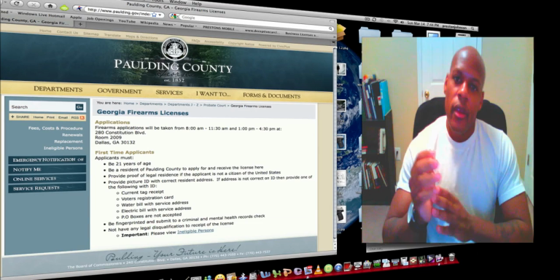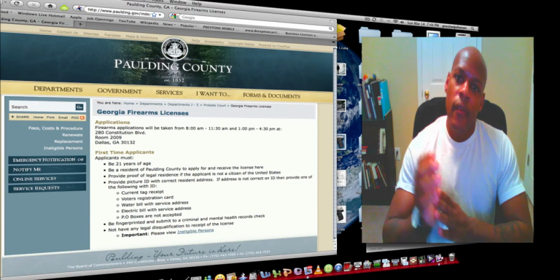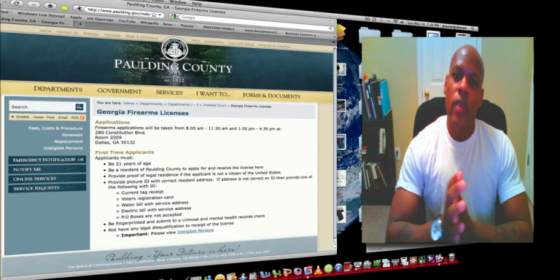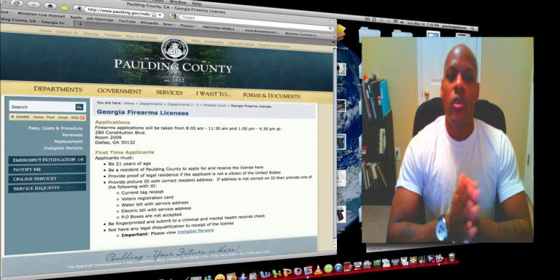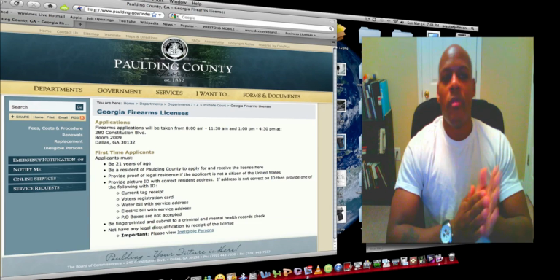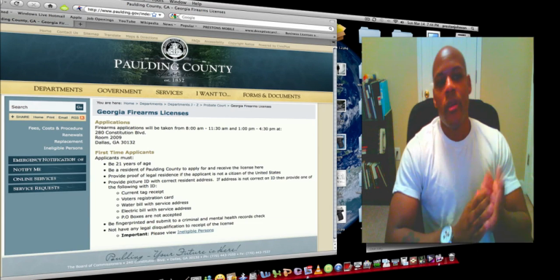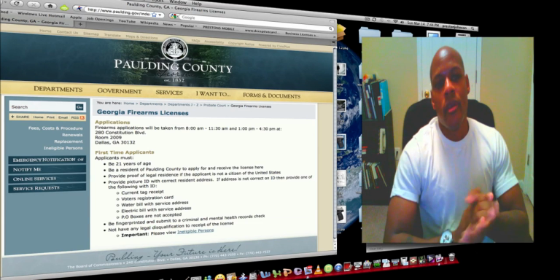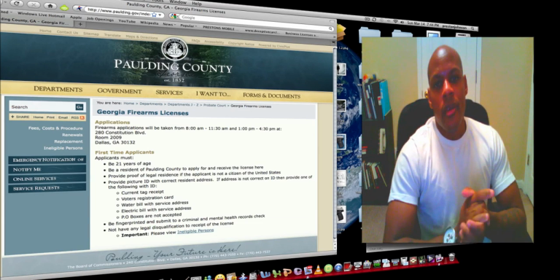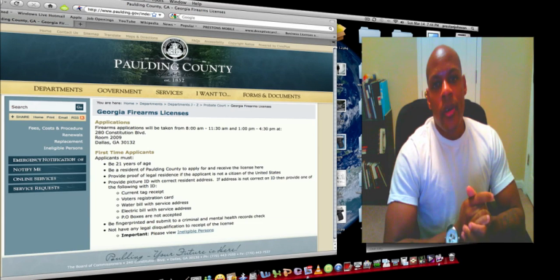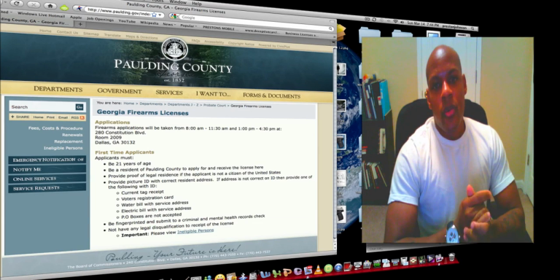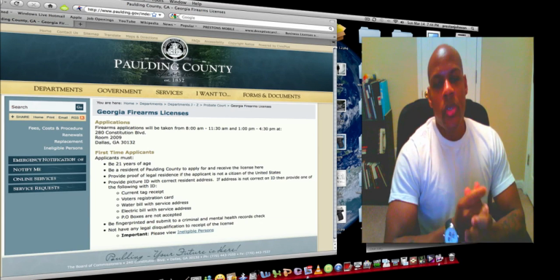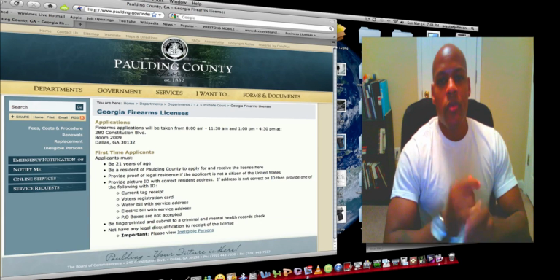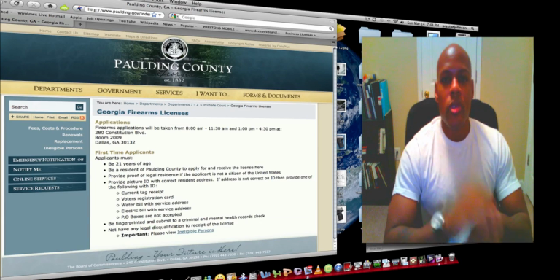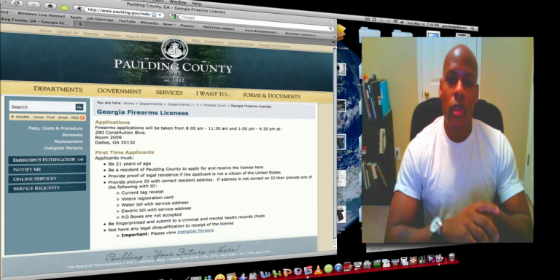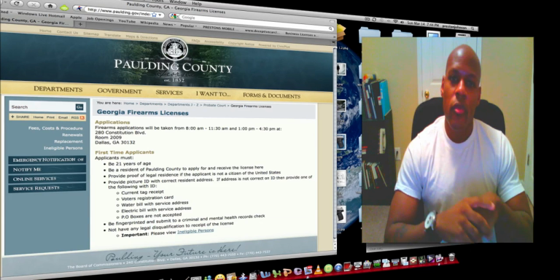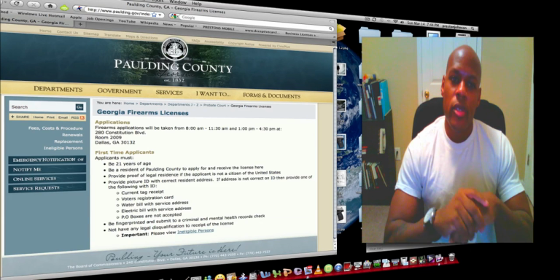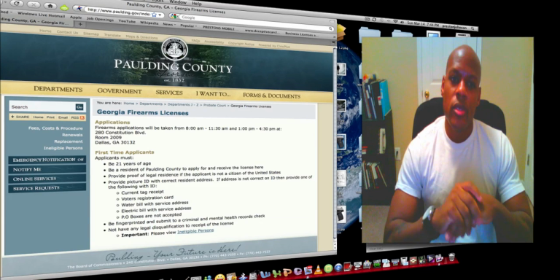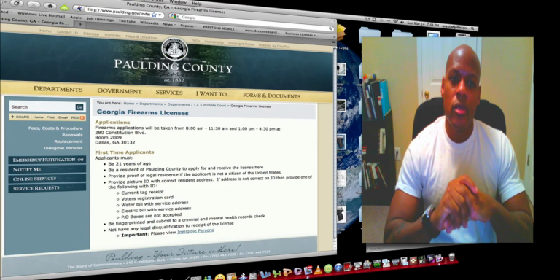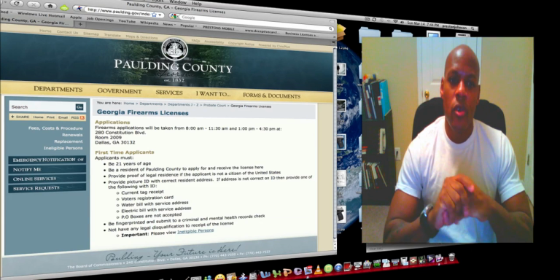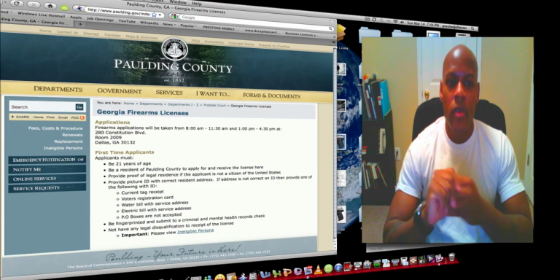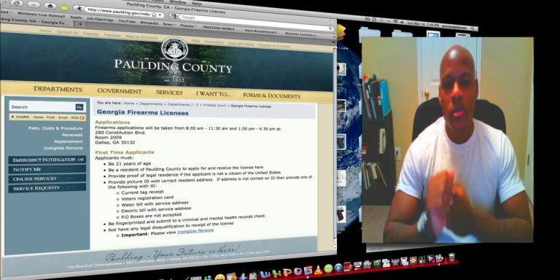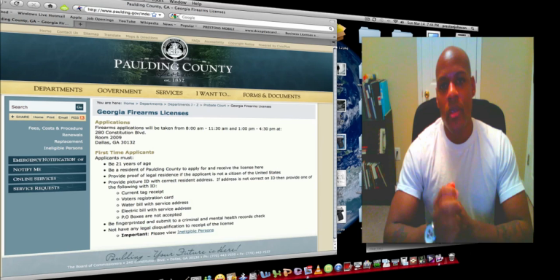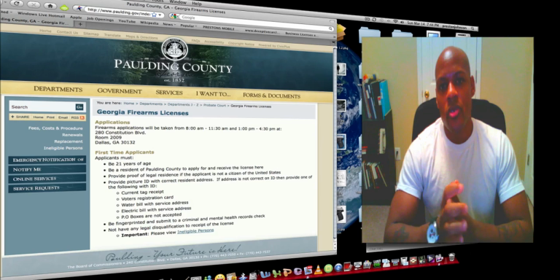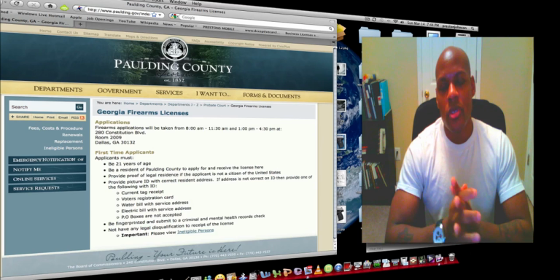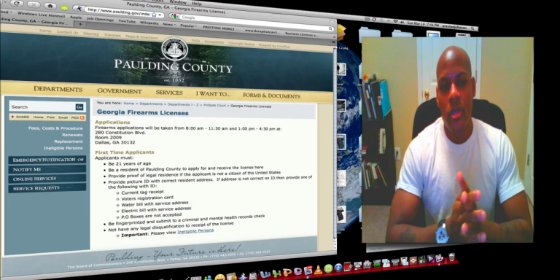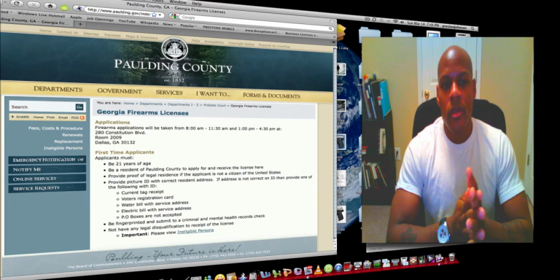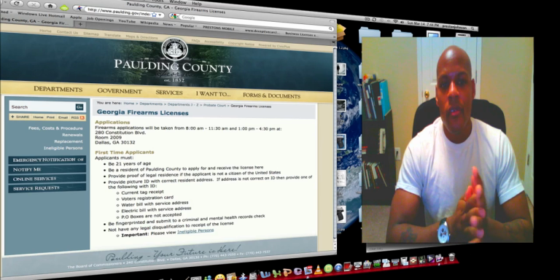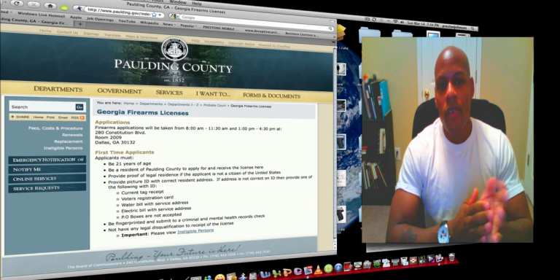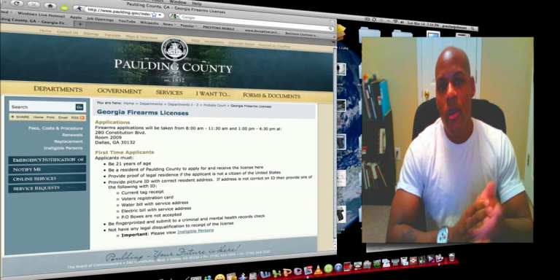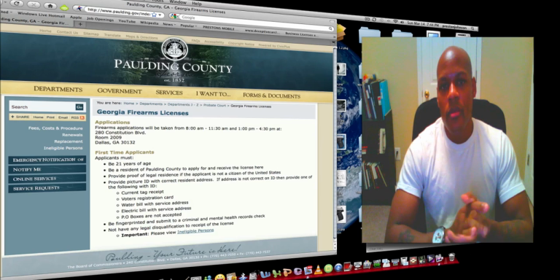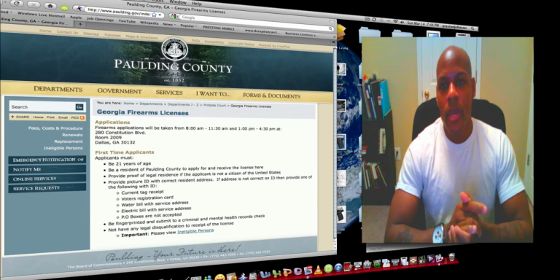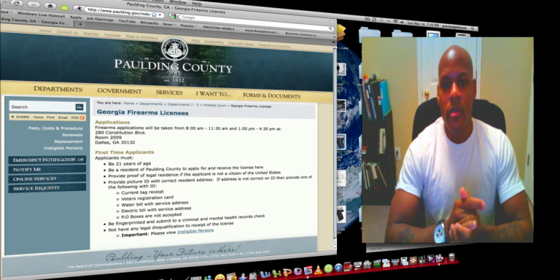Hey, how's it going everybody? I wanted to give you a little information on how to obtain a Georgia firearms license.